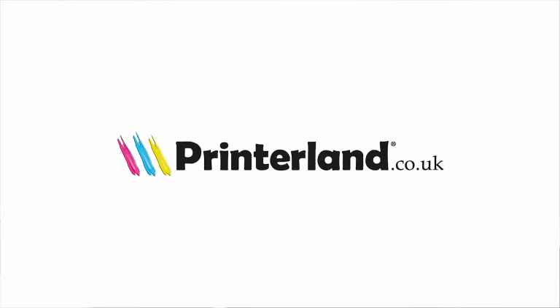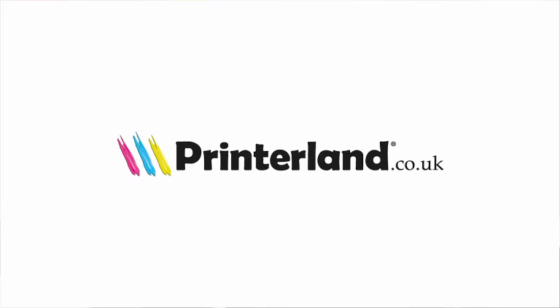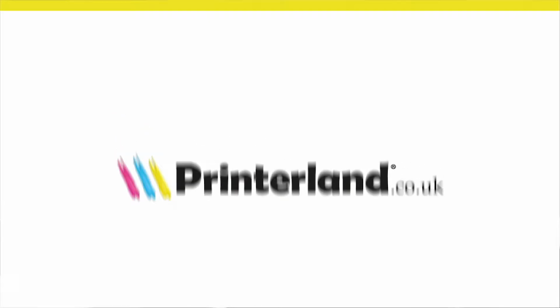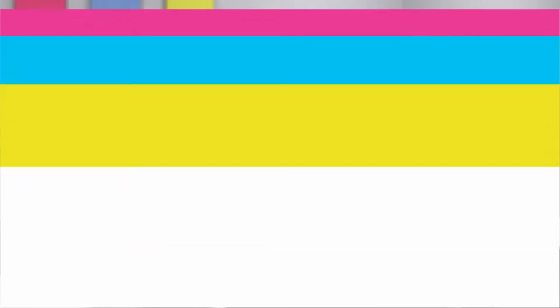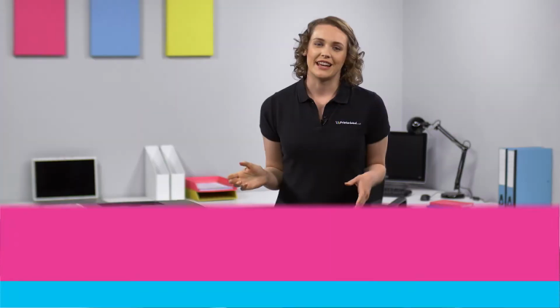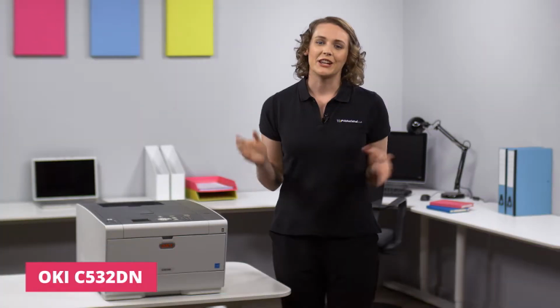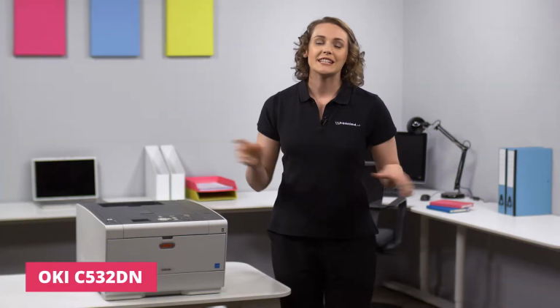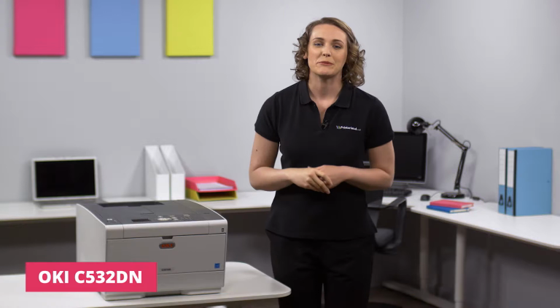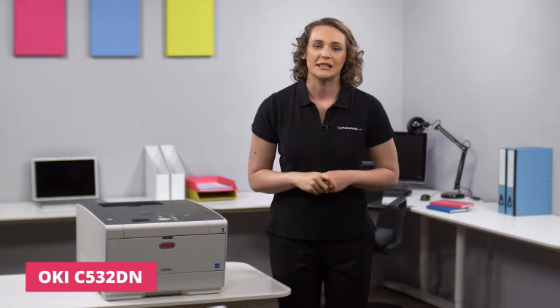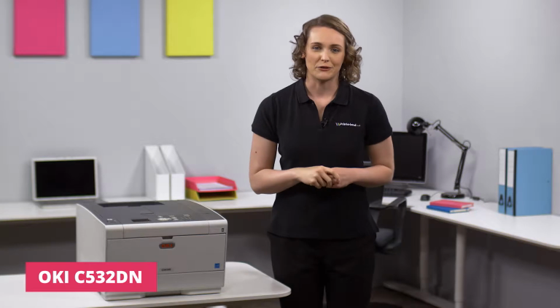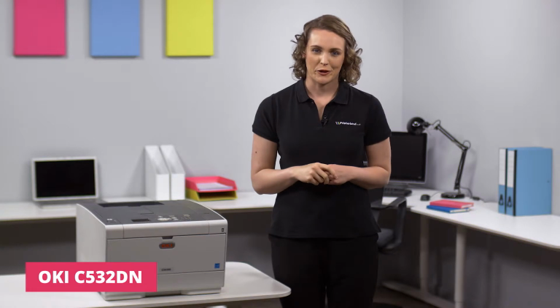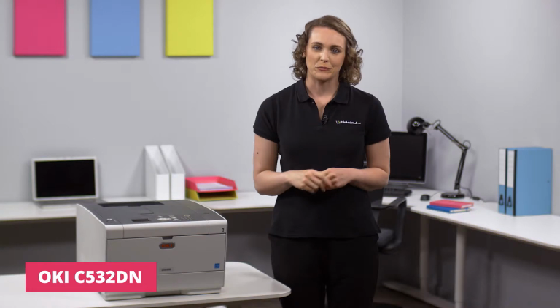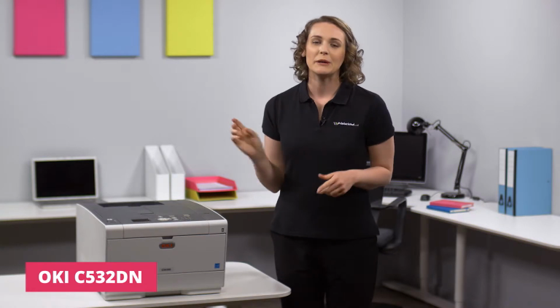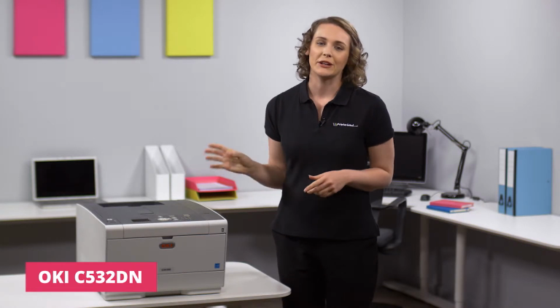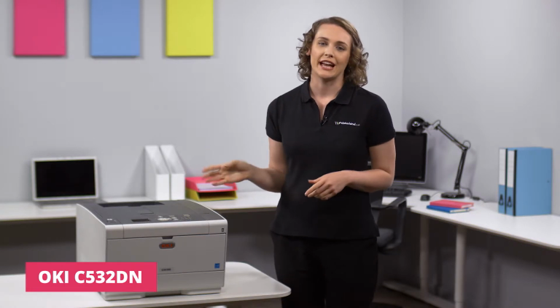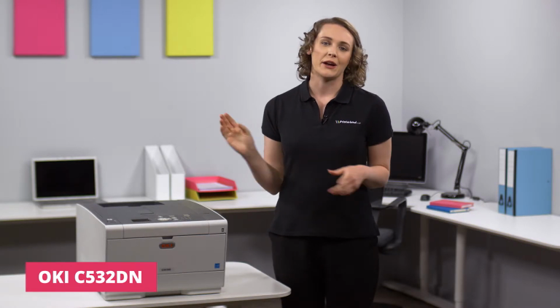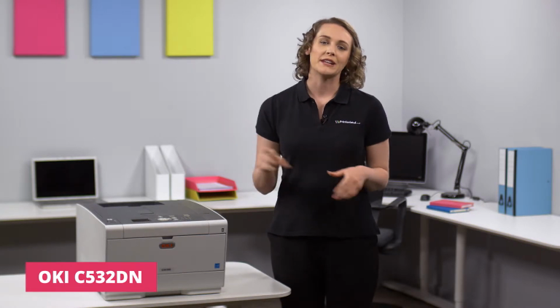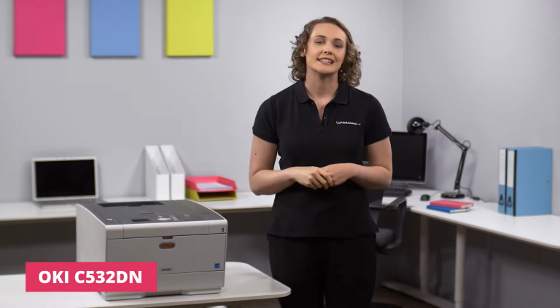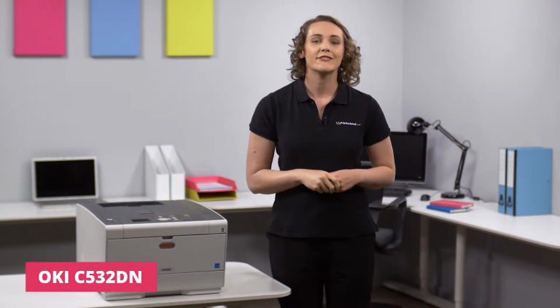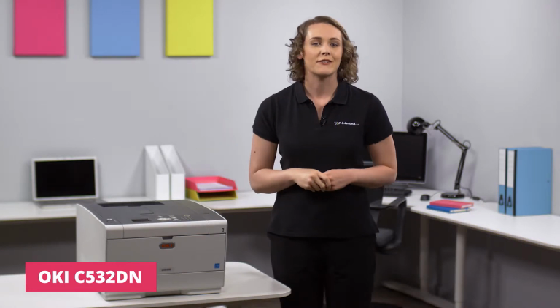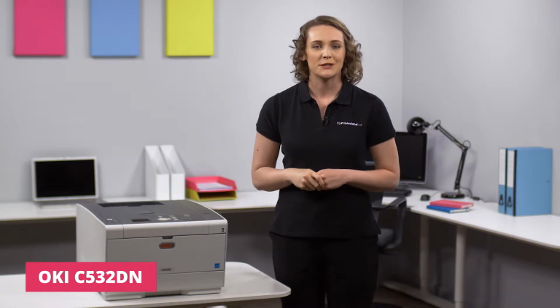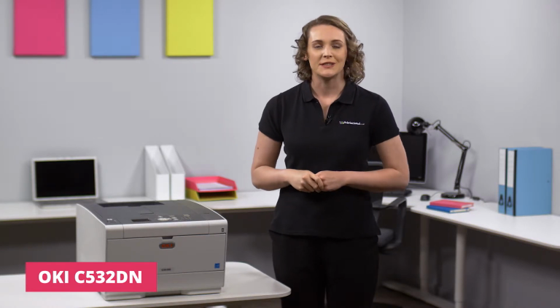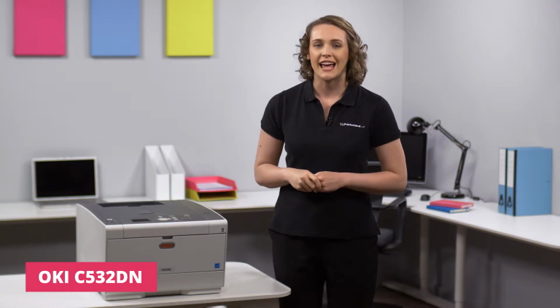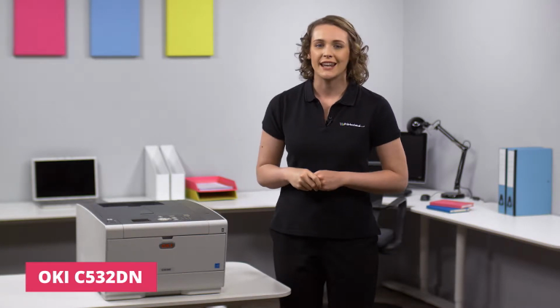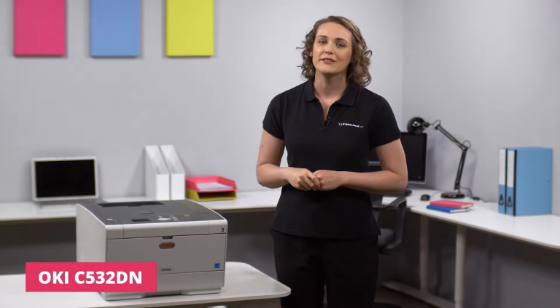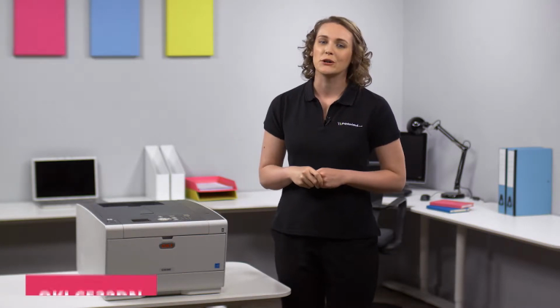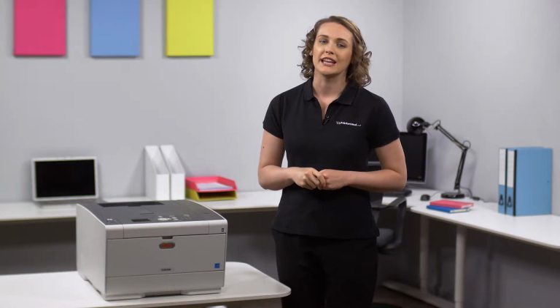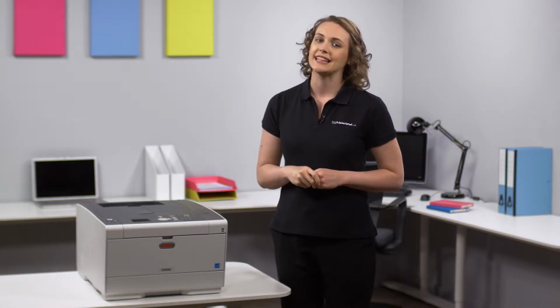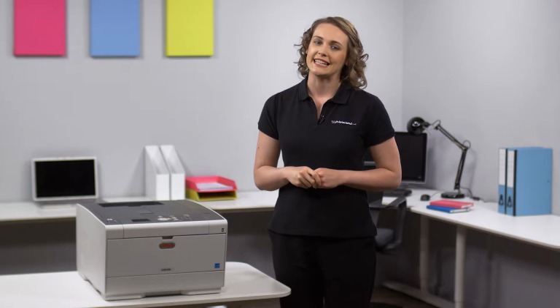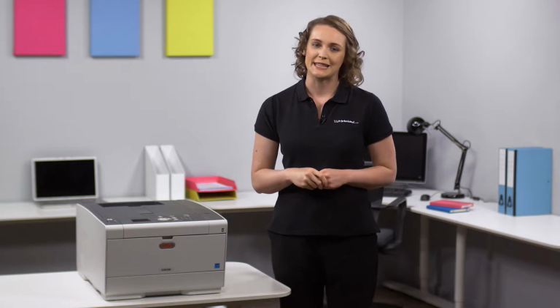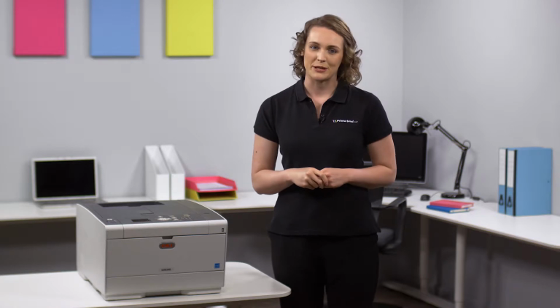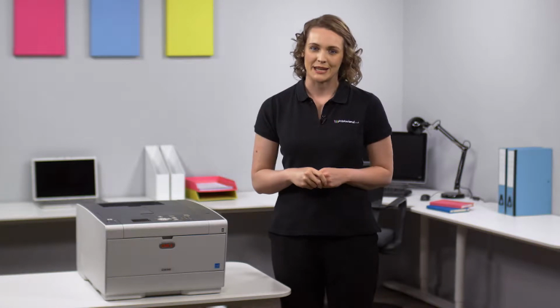Hi, I'm Suzanne and on today's Printerland review we'll be looking at the OKI C532DN A4 color LED laser printer.